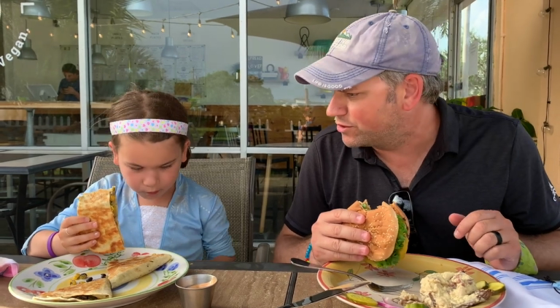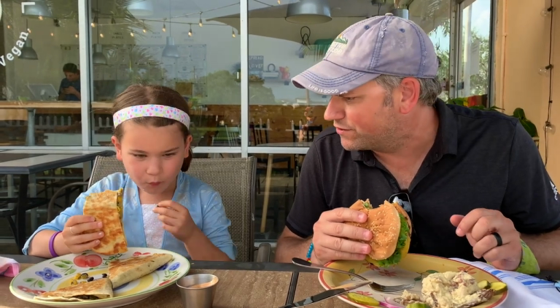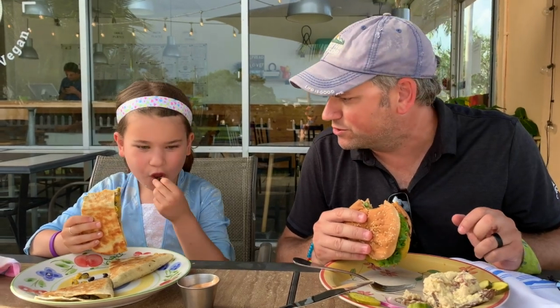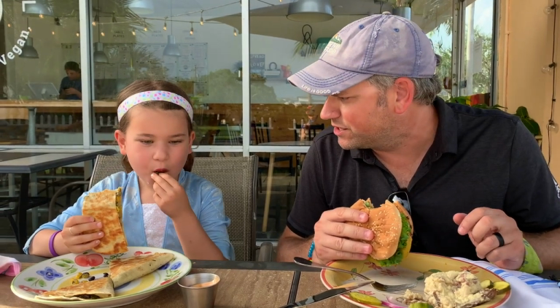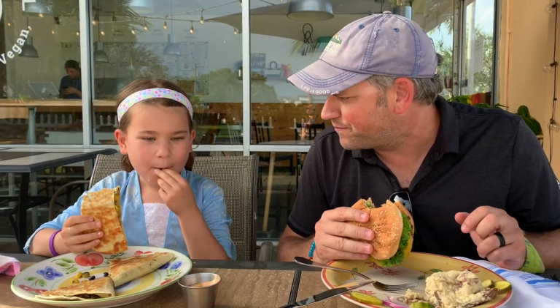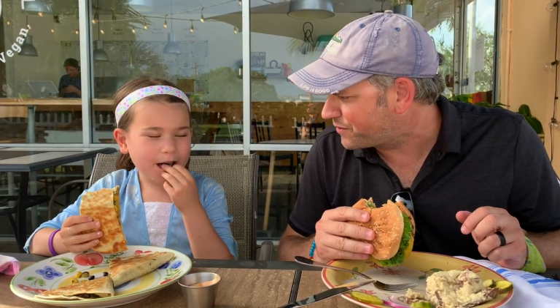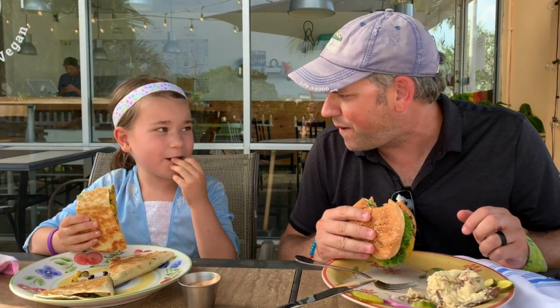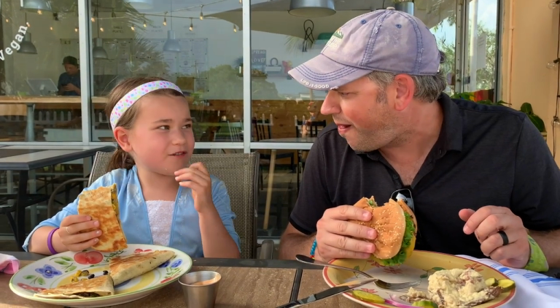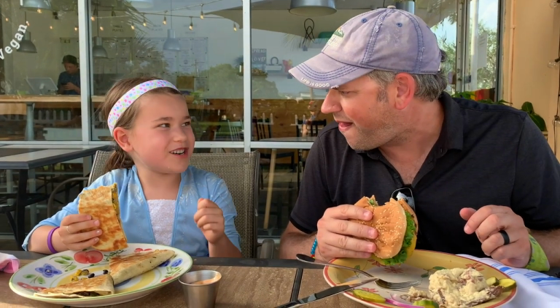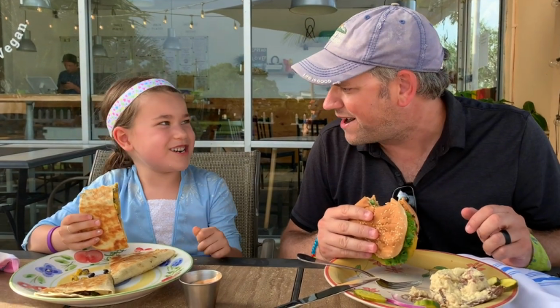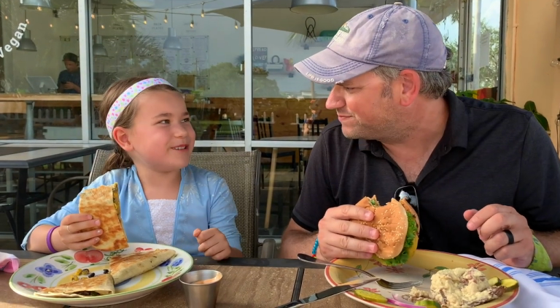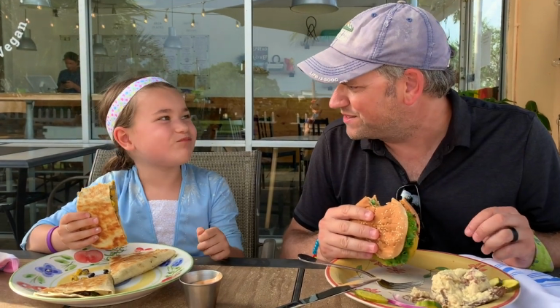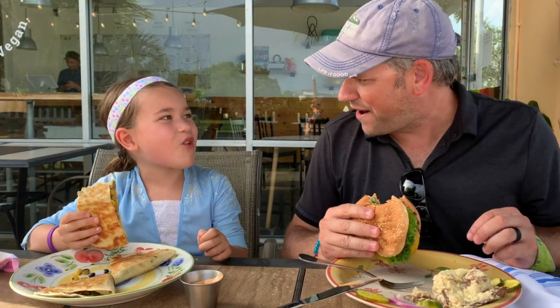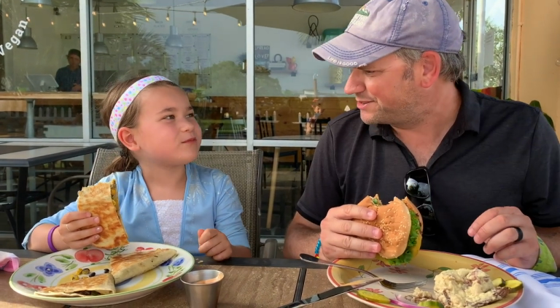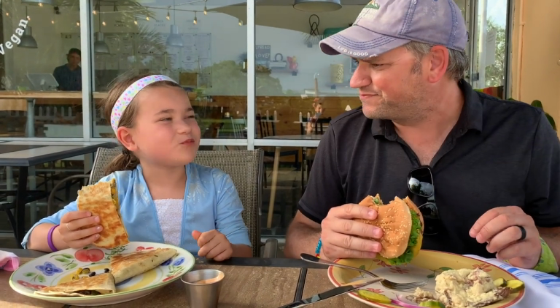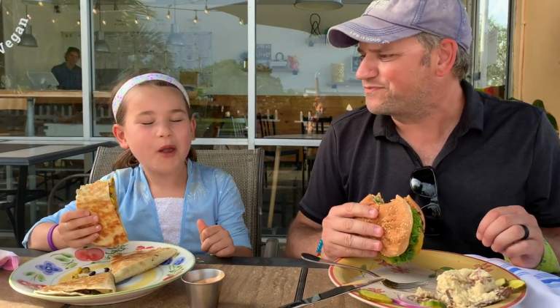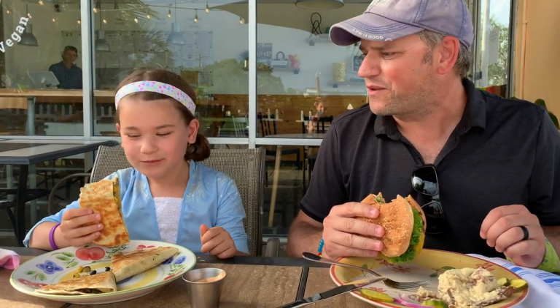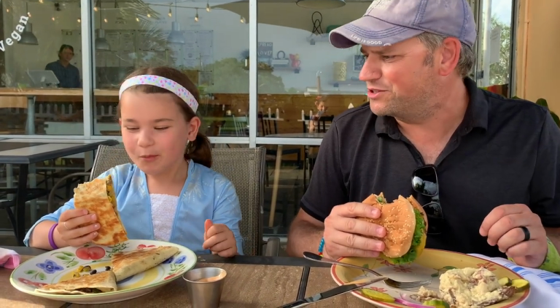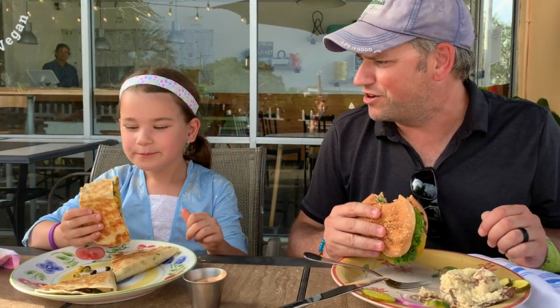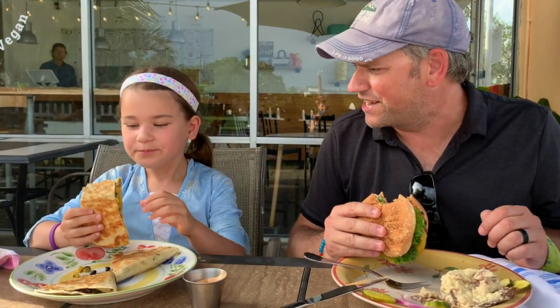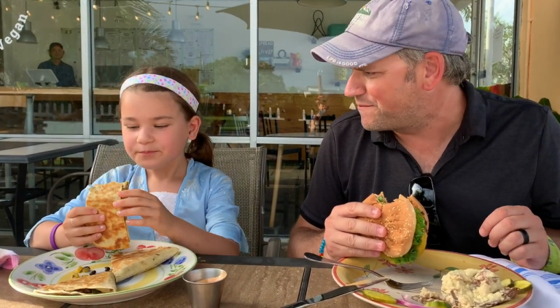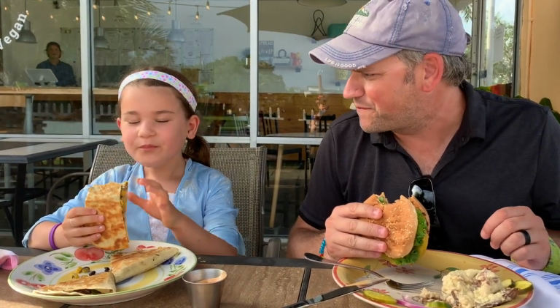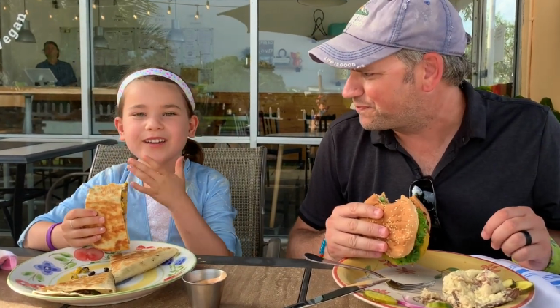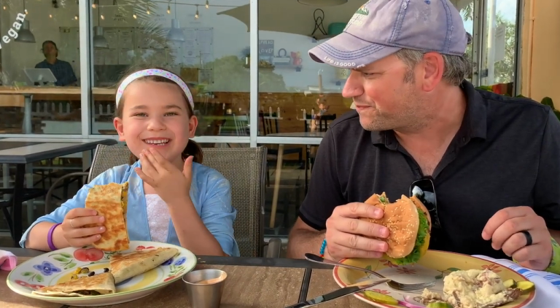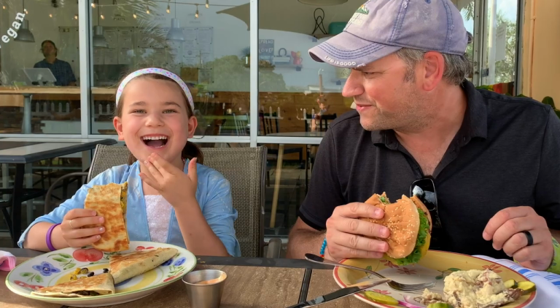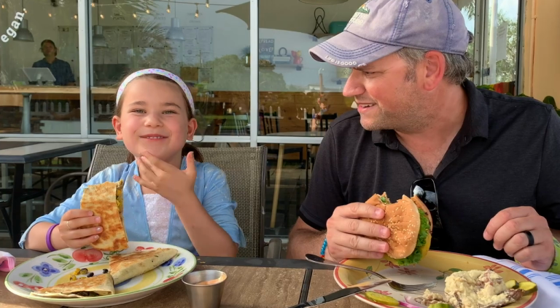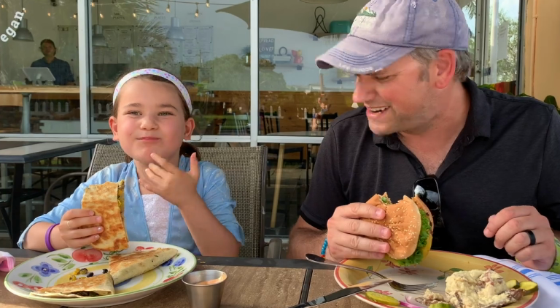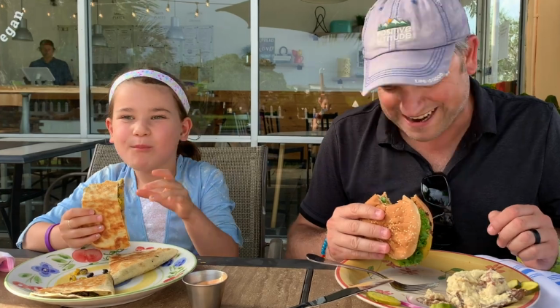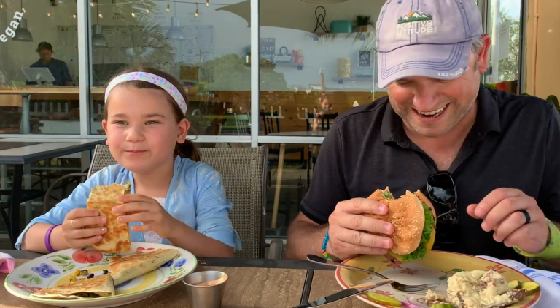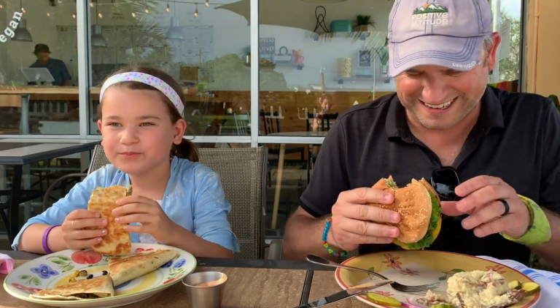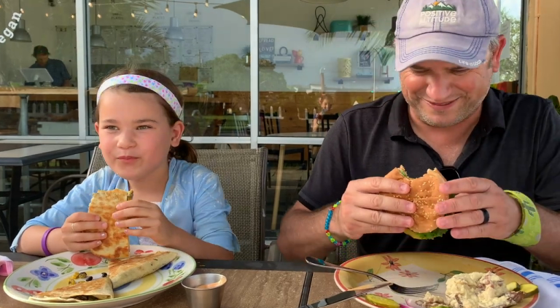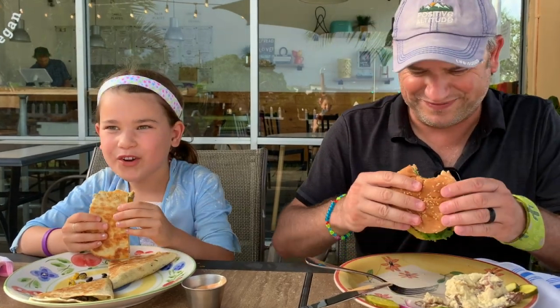What do you think, sweetheart? I think it's really good. Would you try it again? Yeah. Lovely.